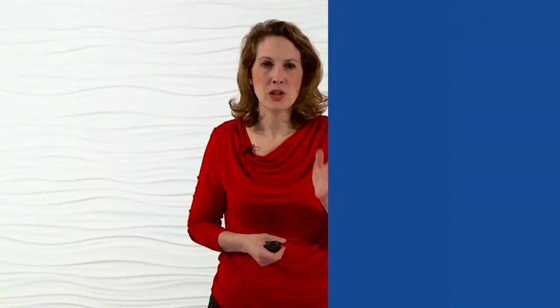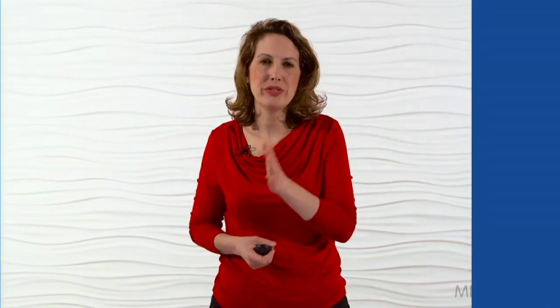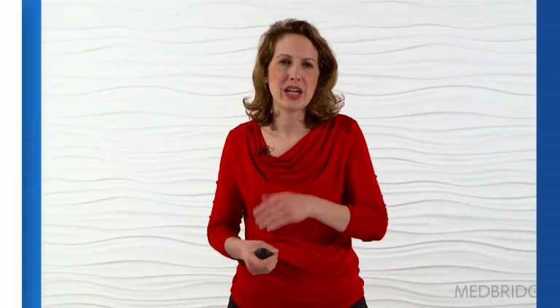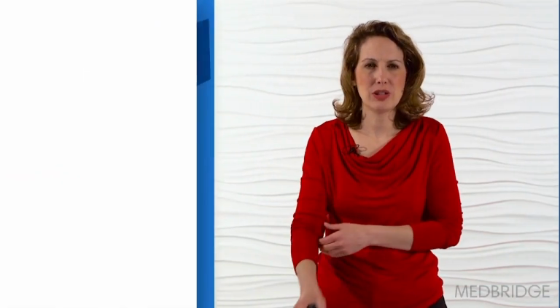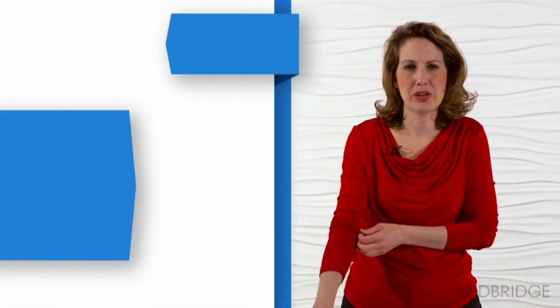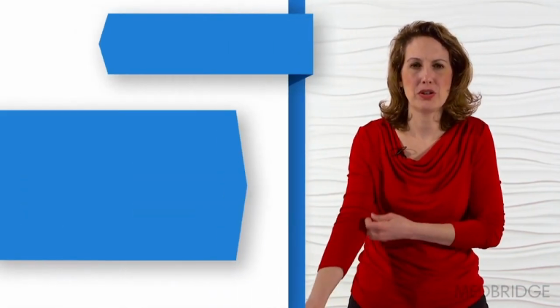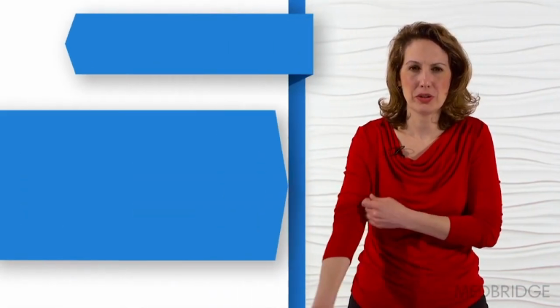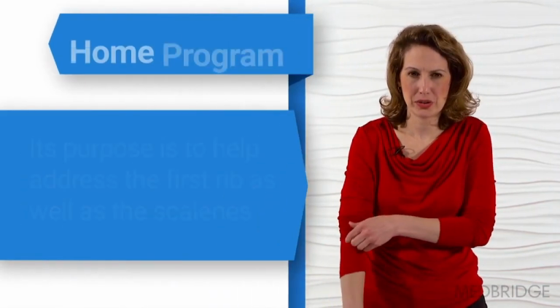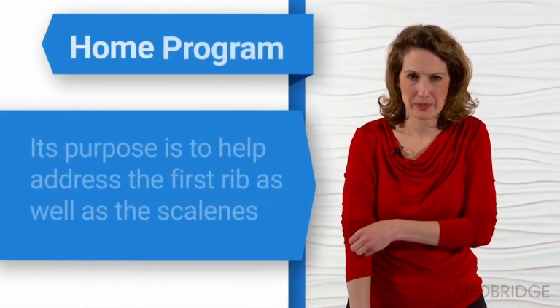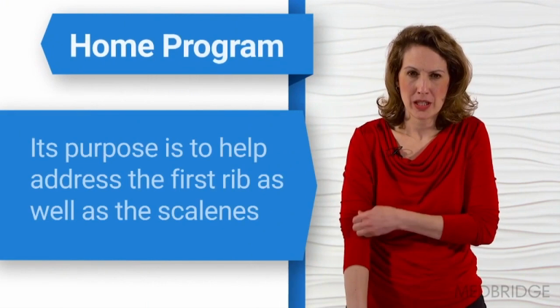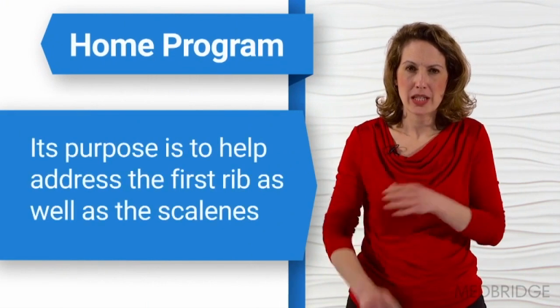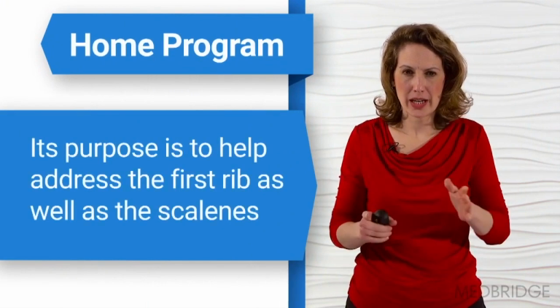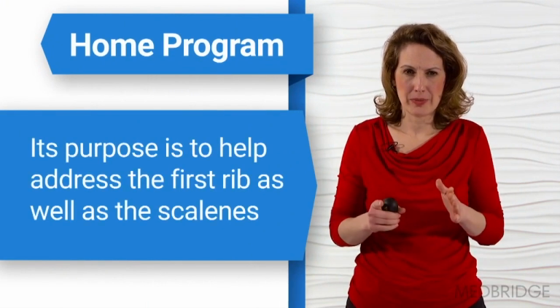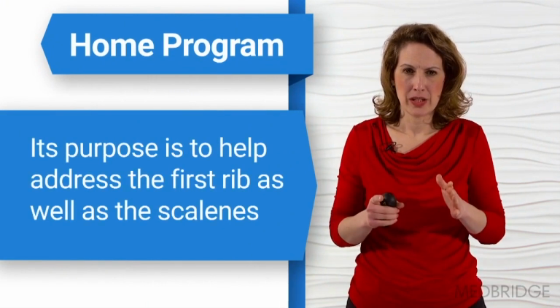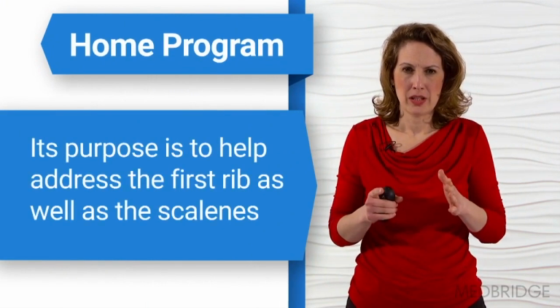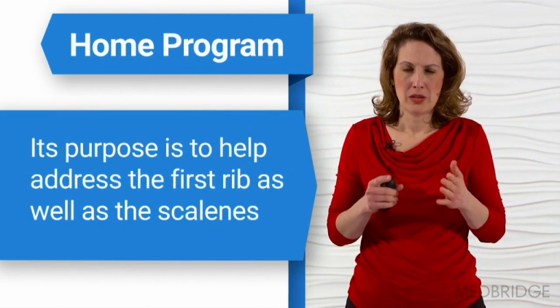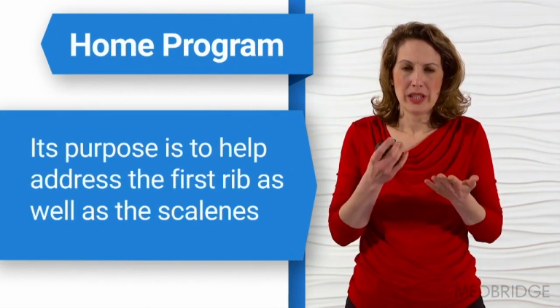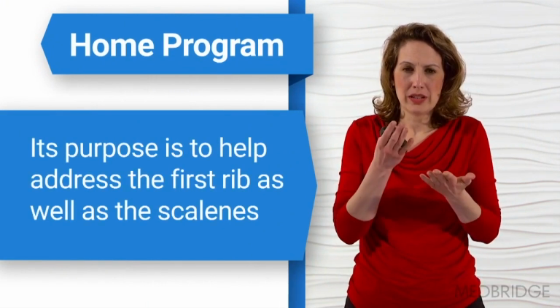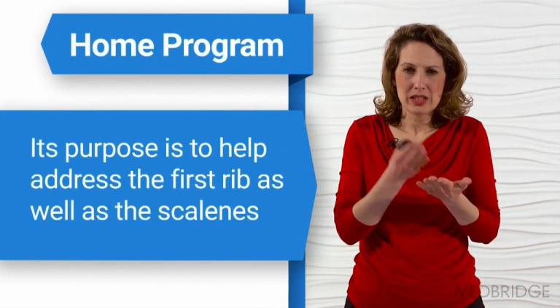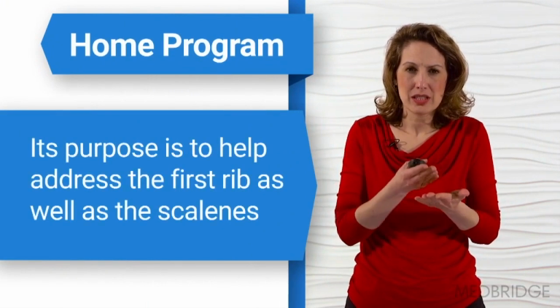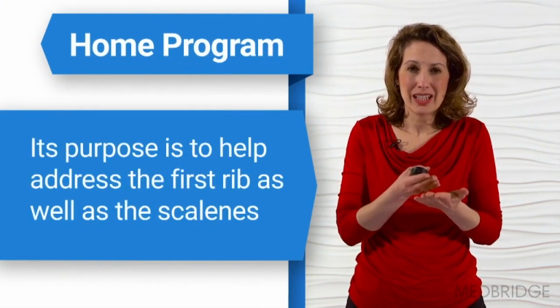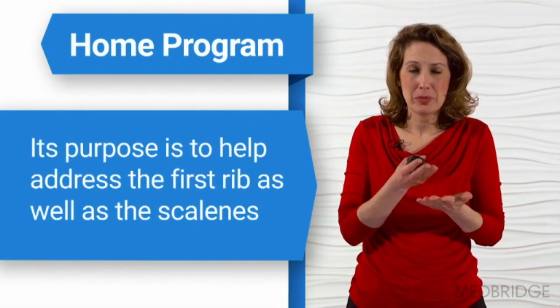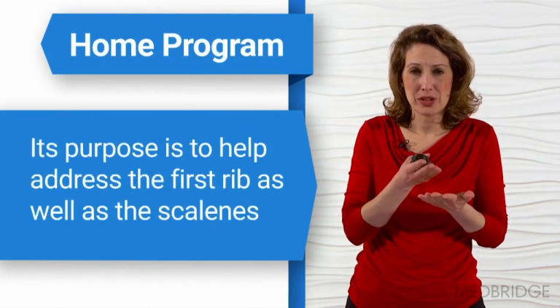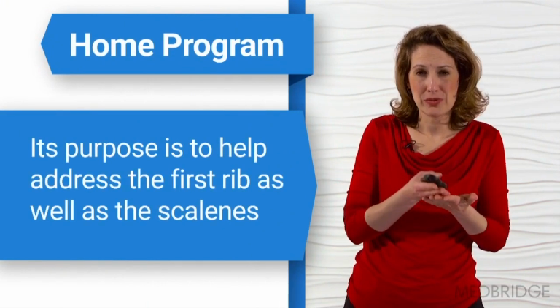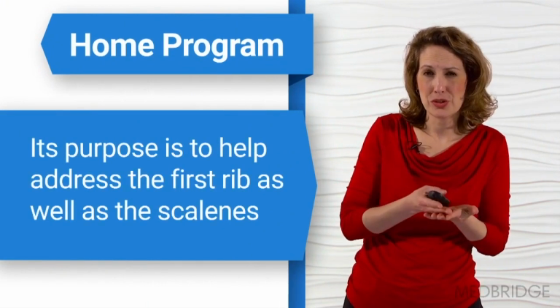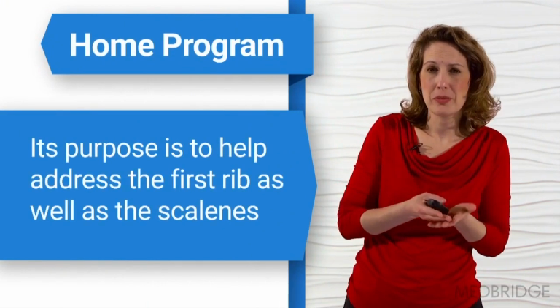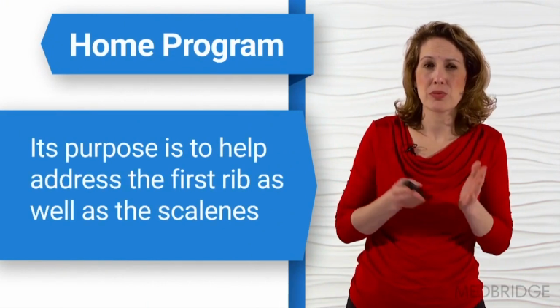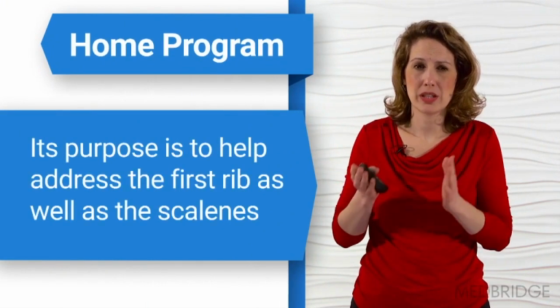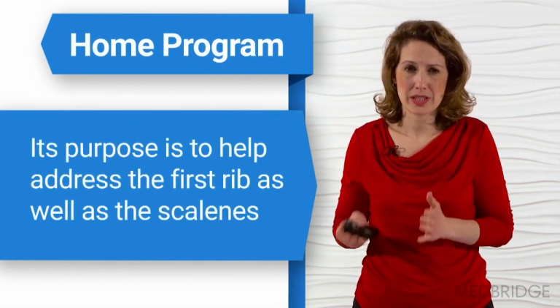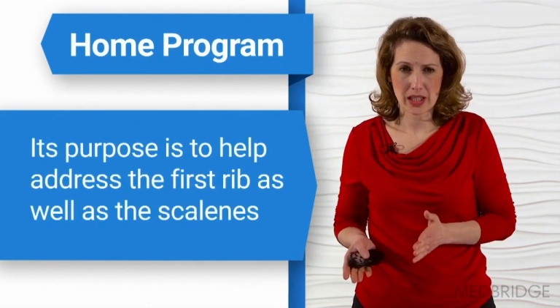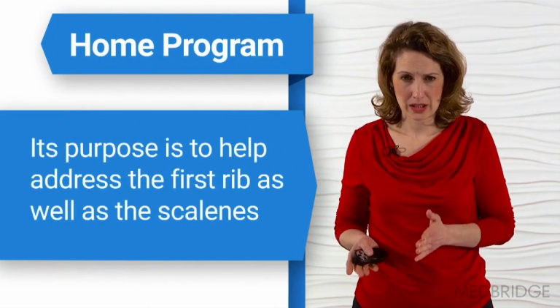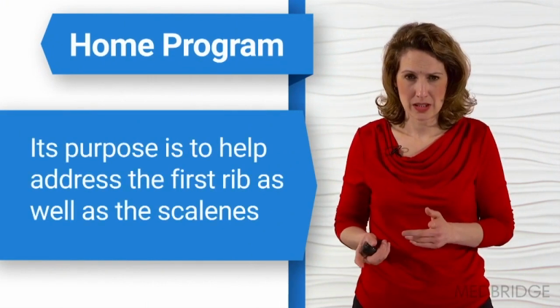We follow up with a home program. This is going to help address the first rib as well as the scalenes.